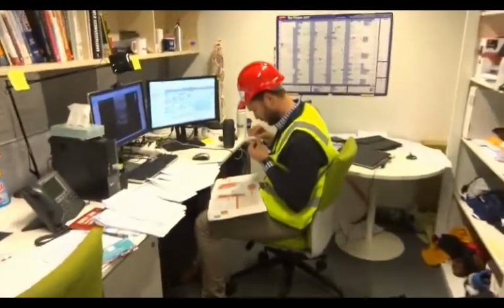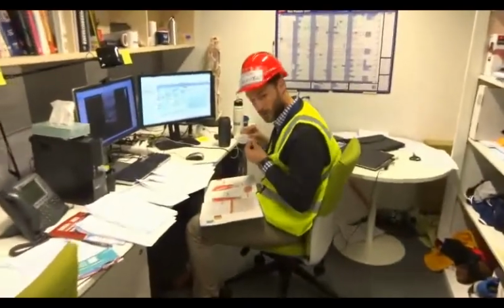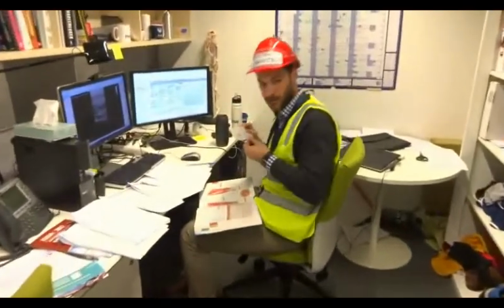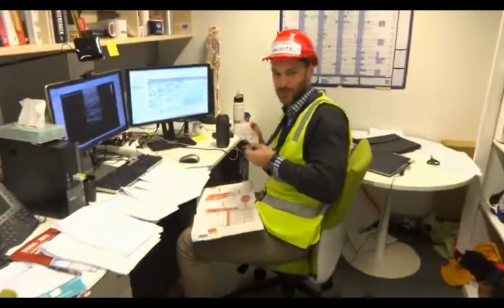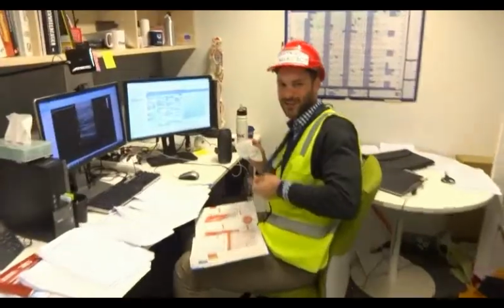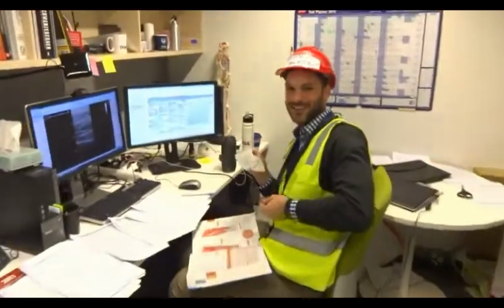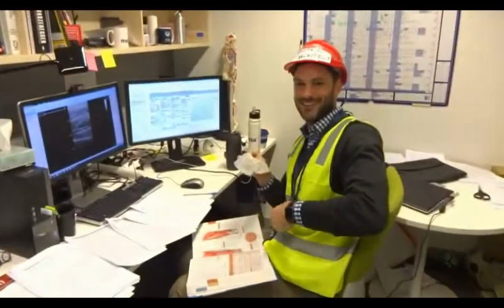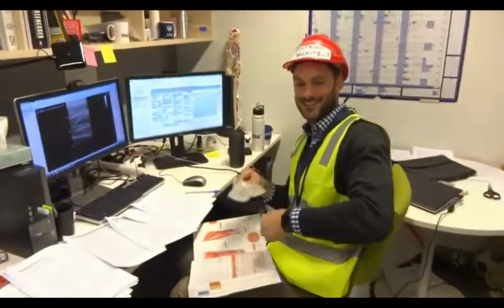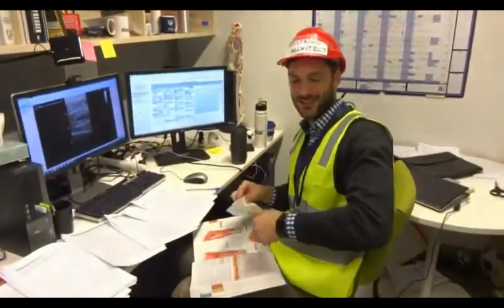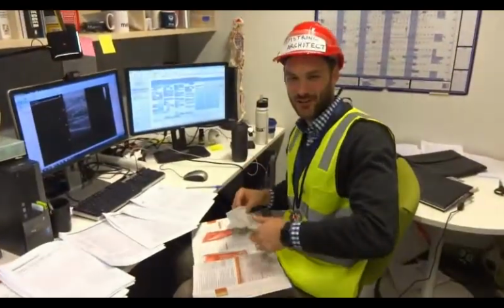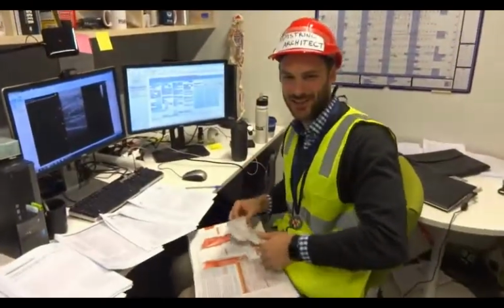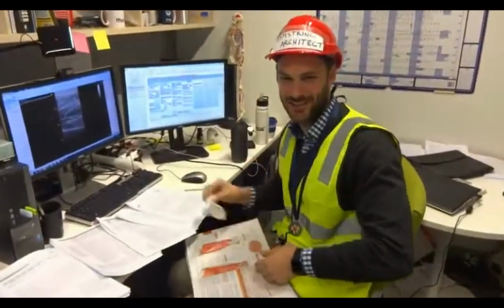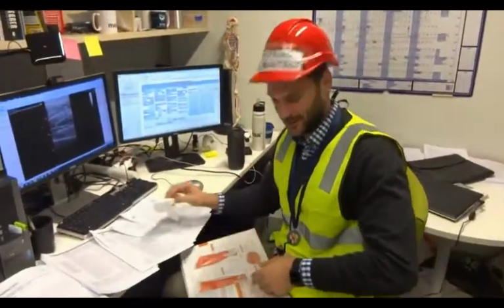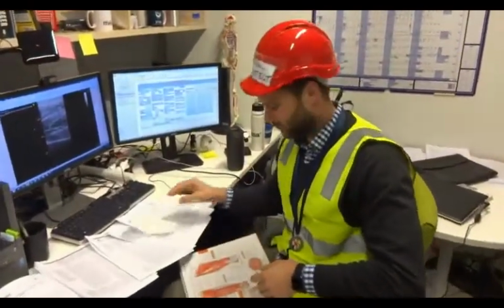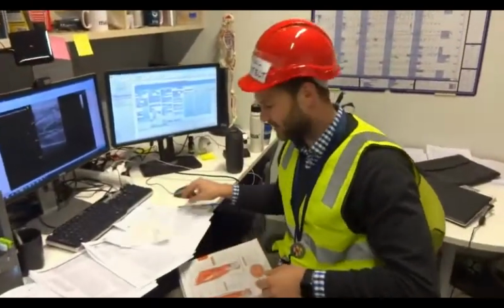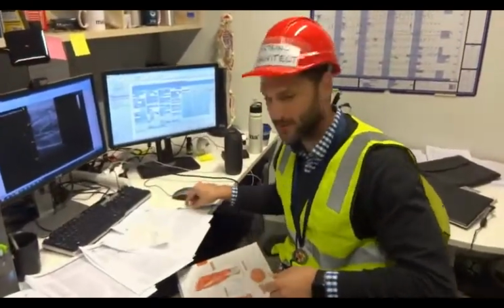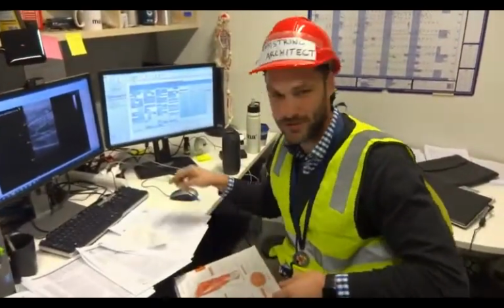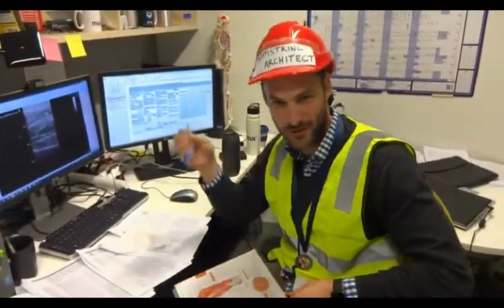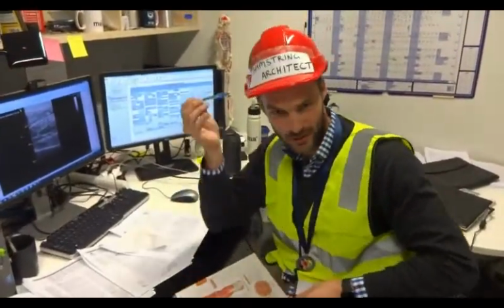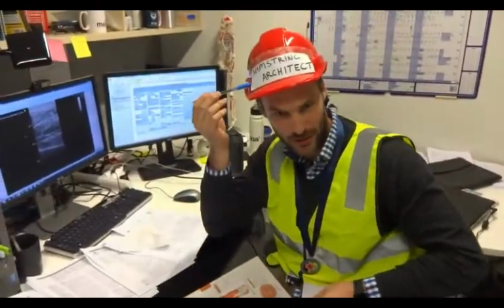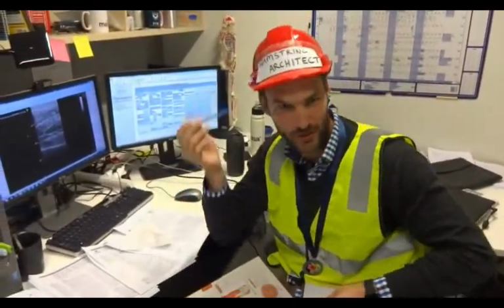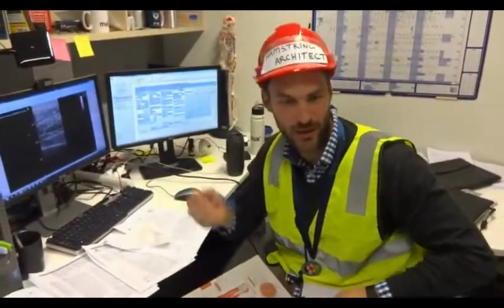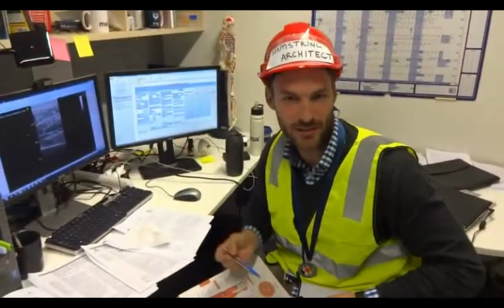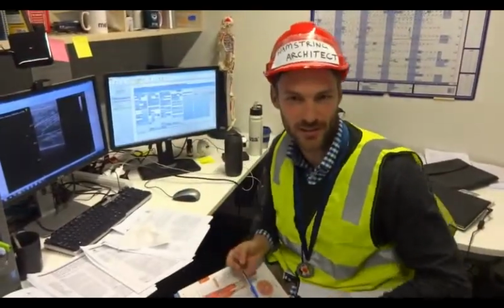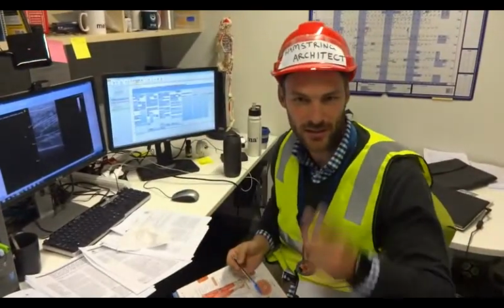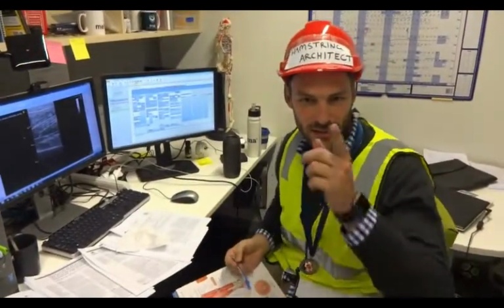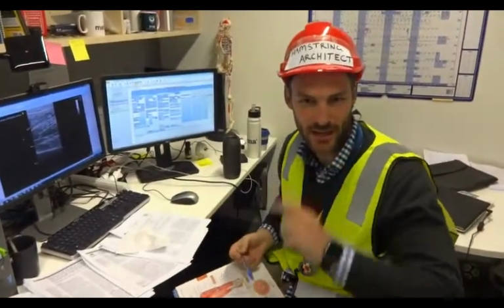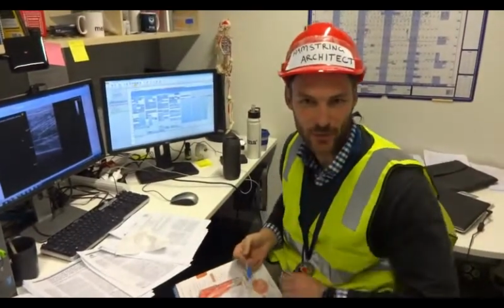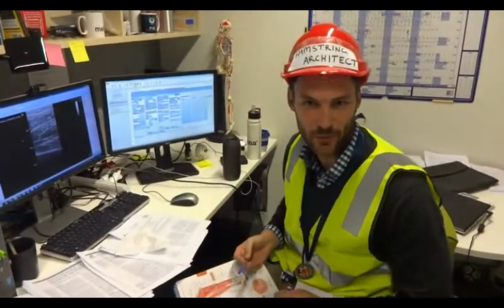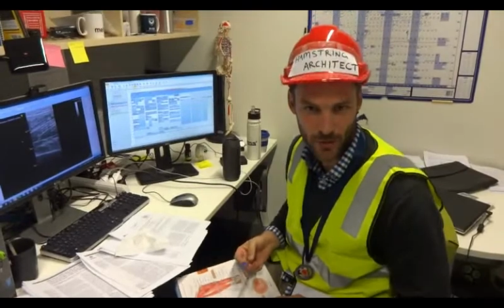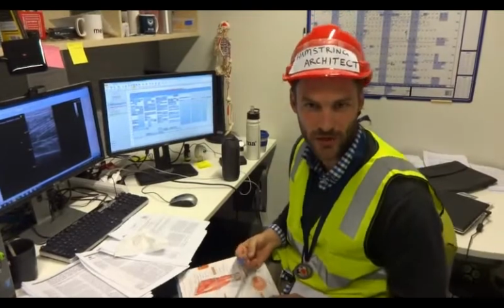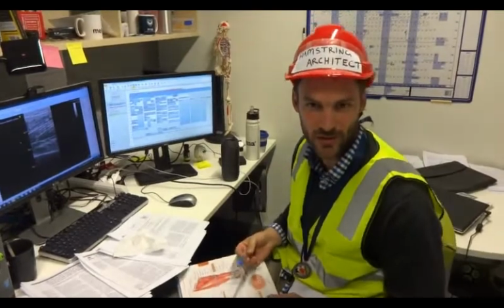Oh, hi! Didn't see you there. Ryan Timmons, hamstring architect, here to take you through my PhD.